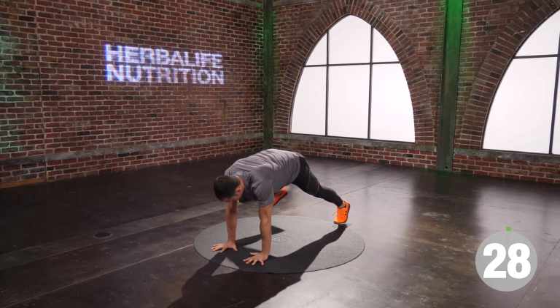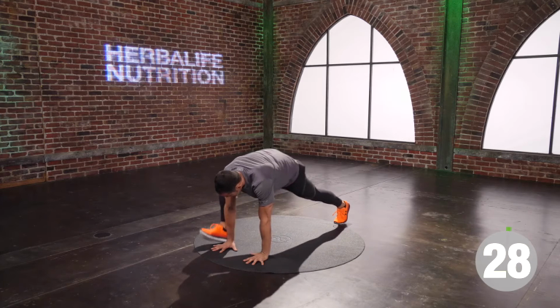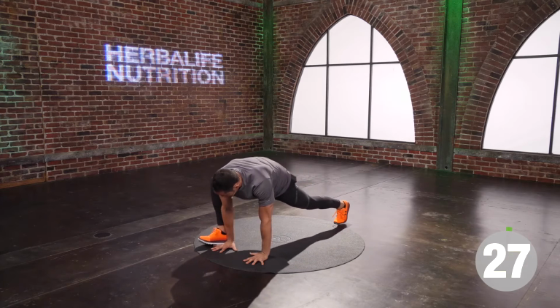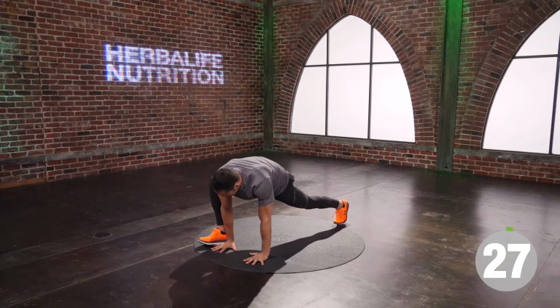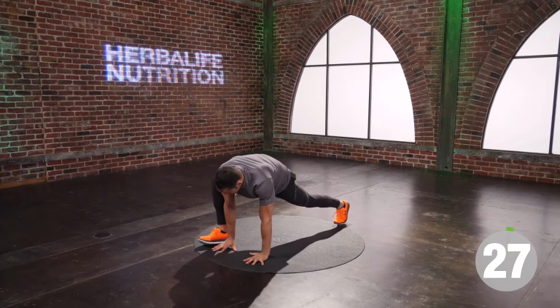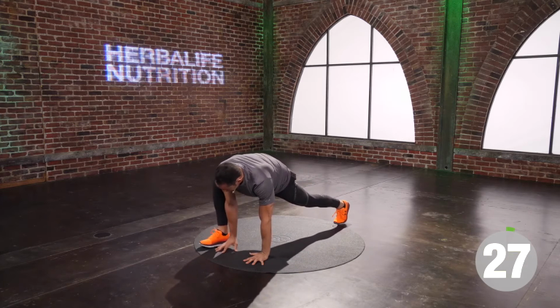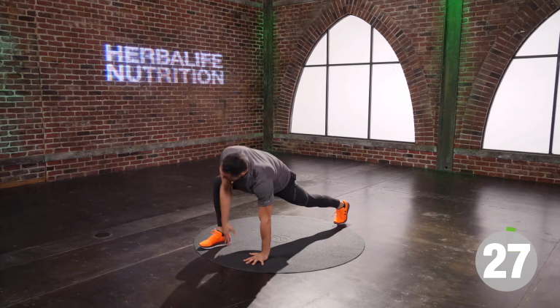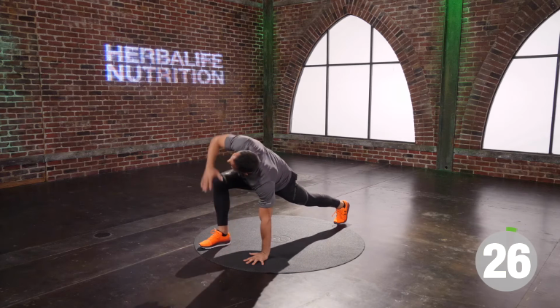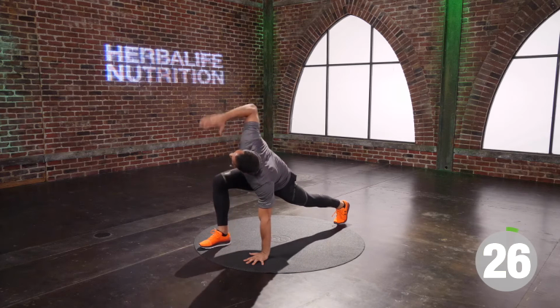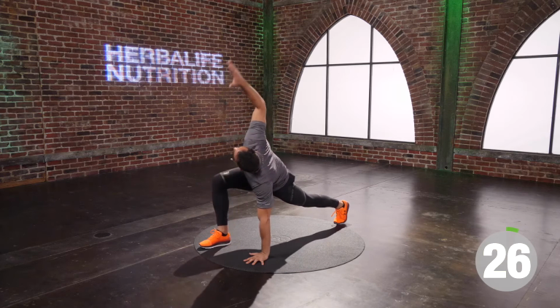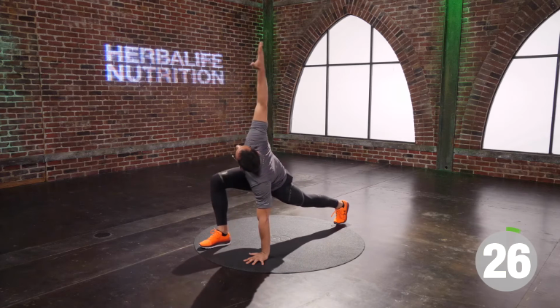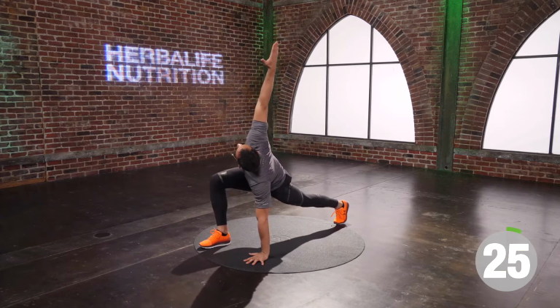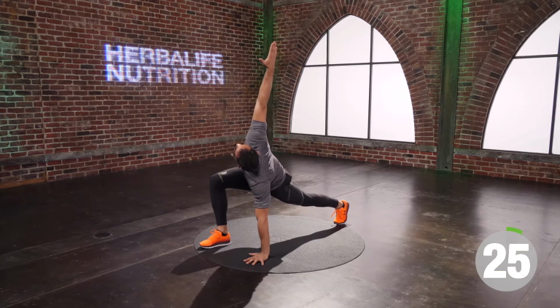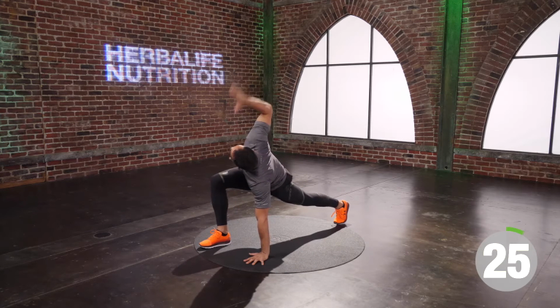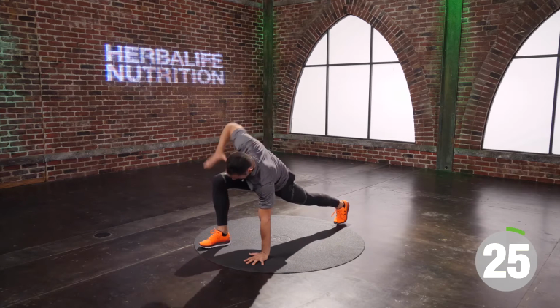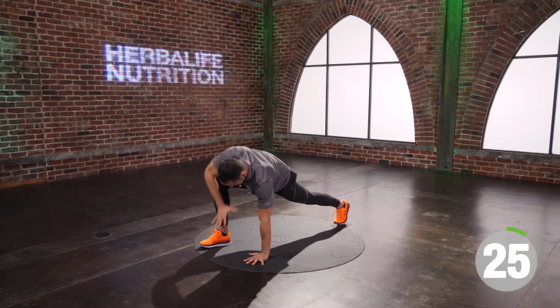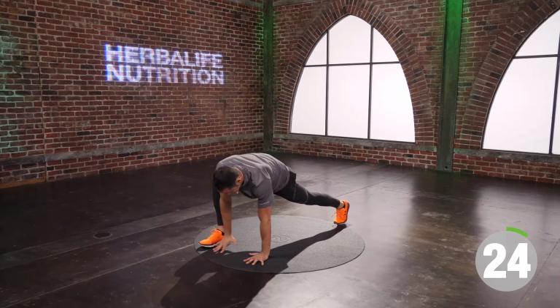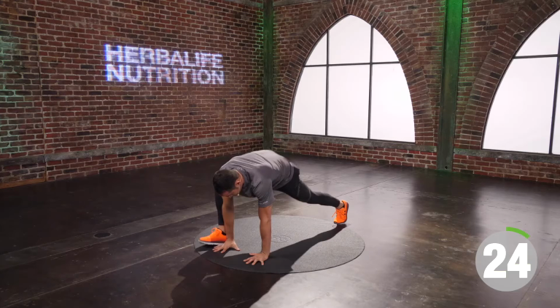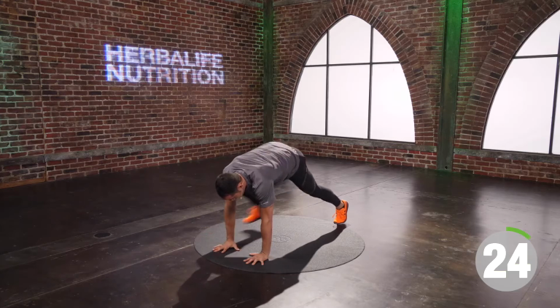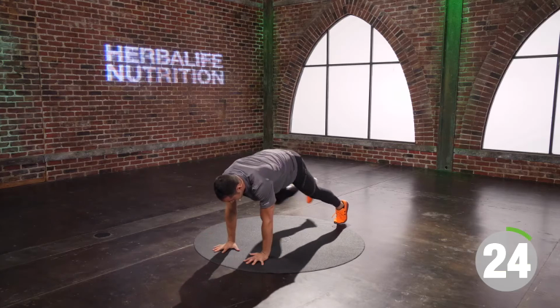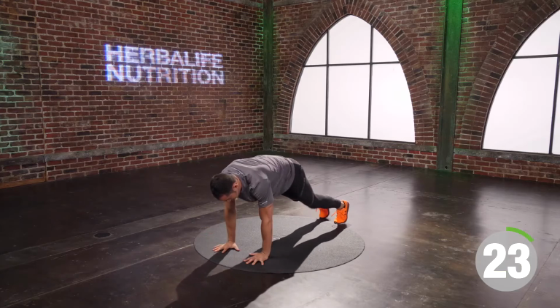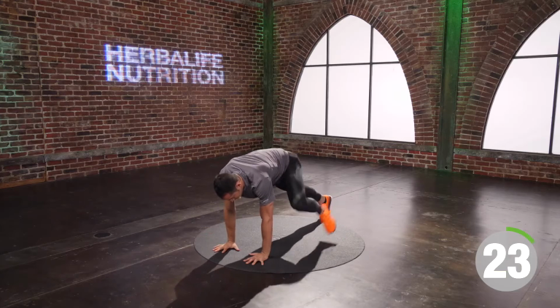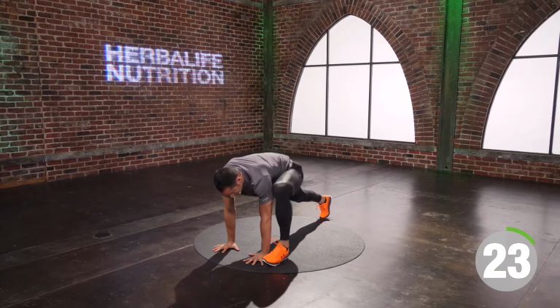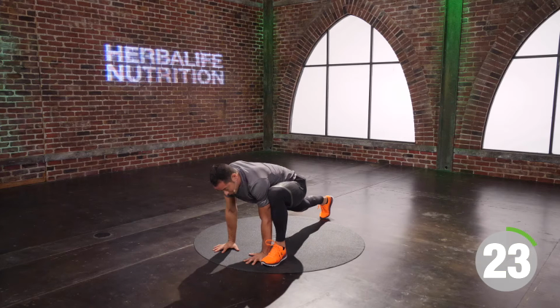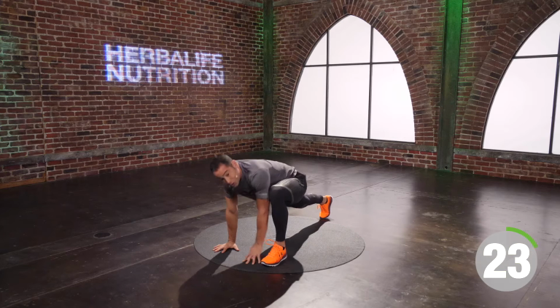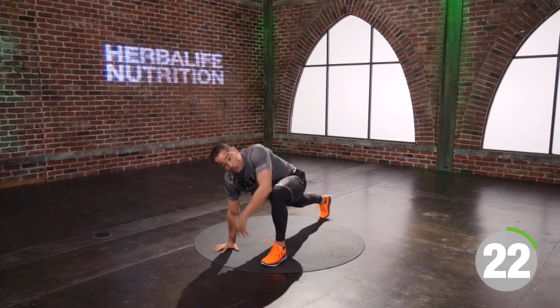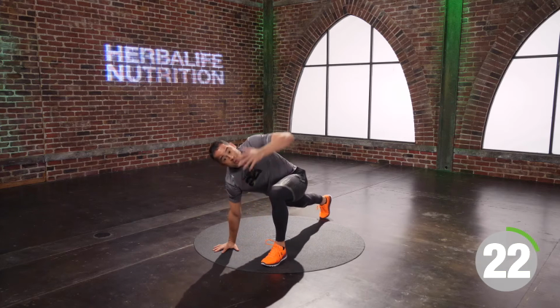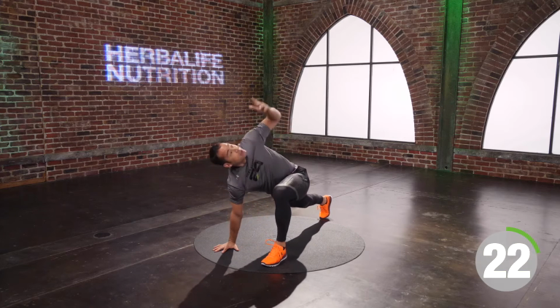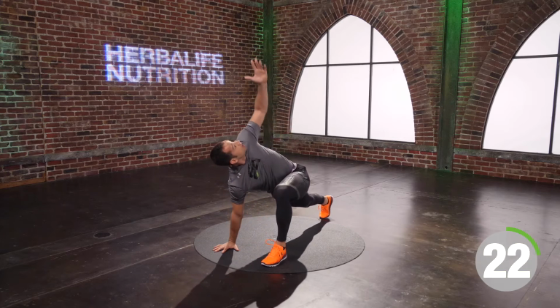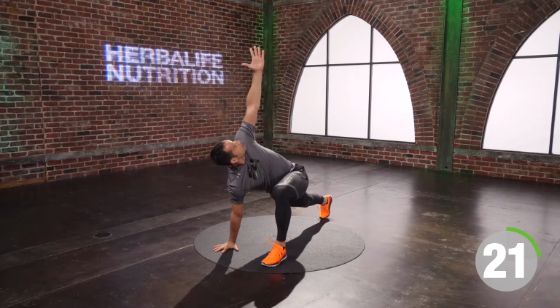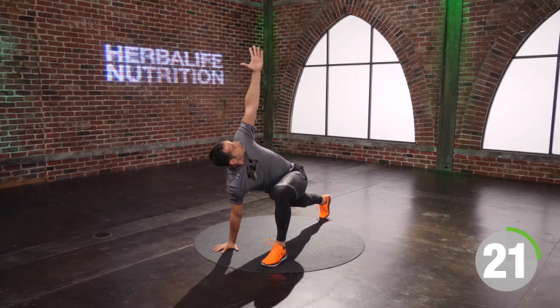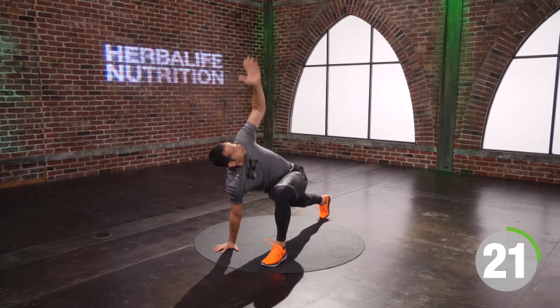We're good to go. You have another five seconds — four, three, two, one. And time.